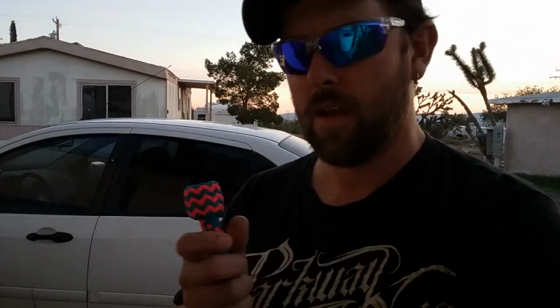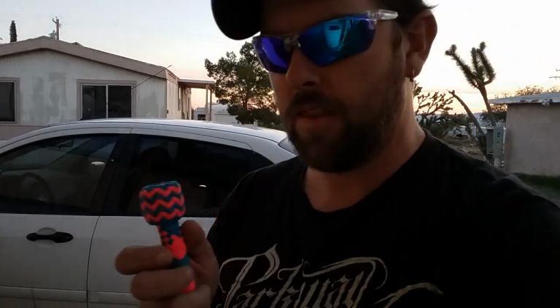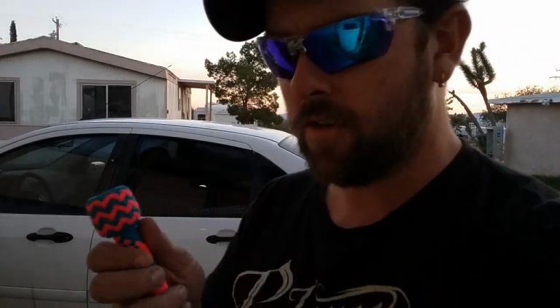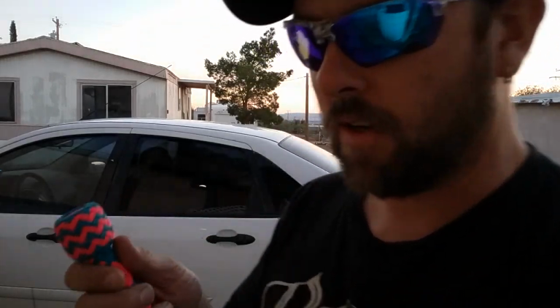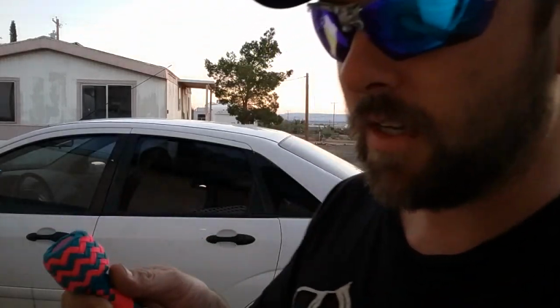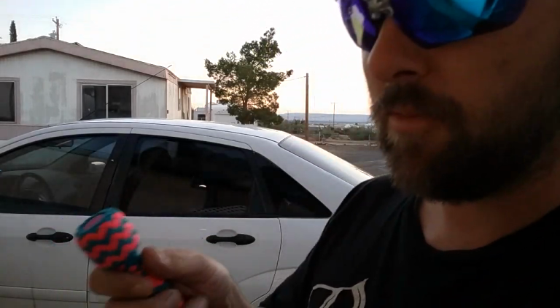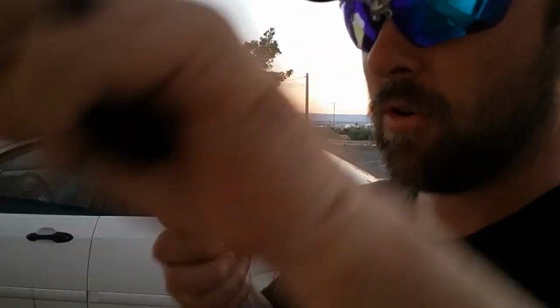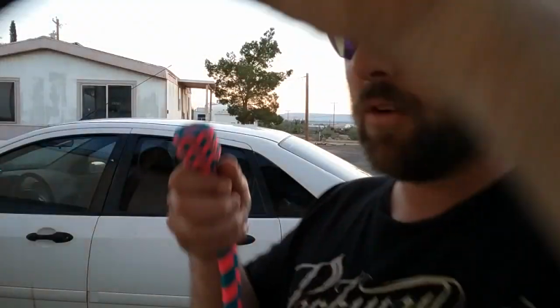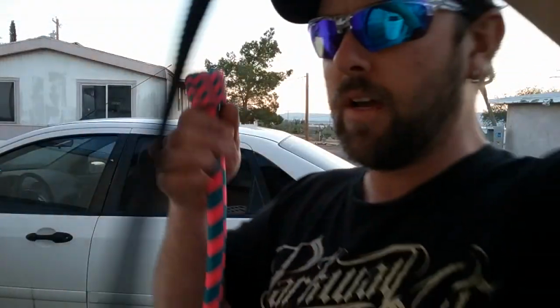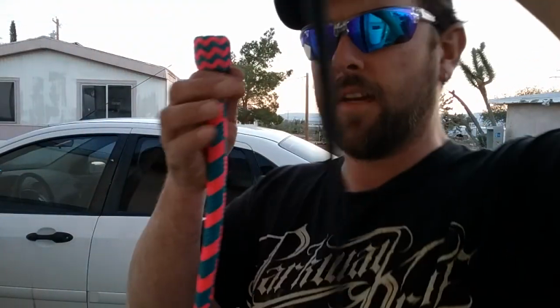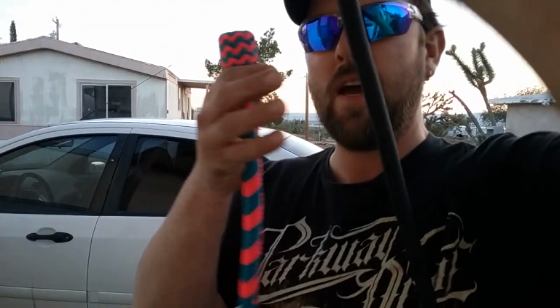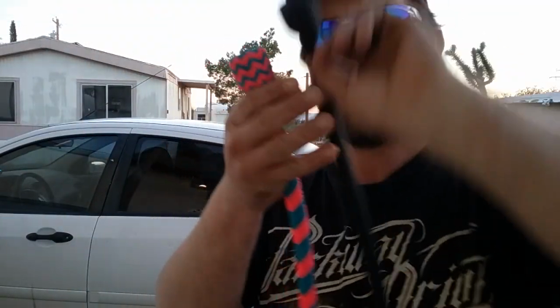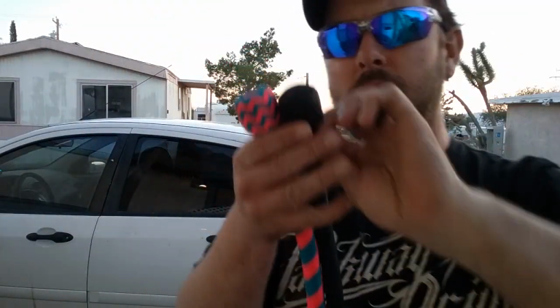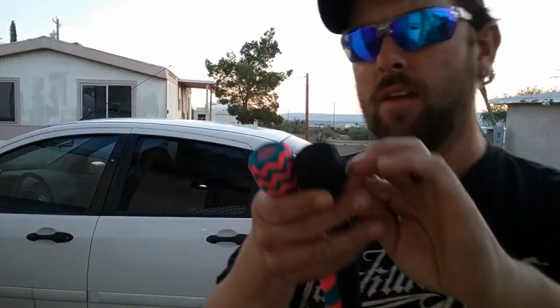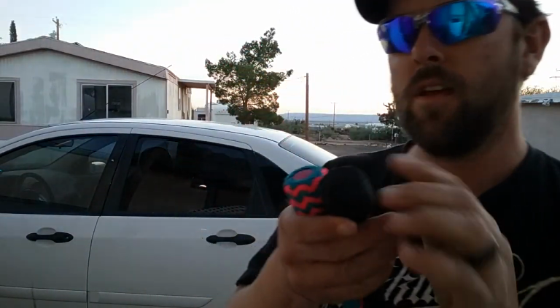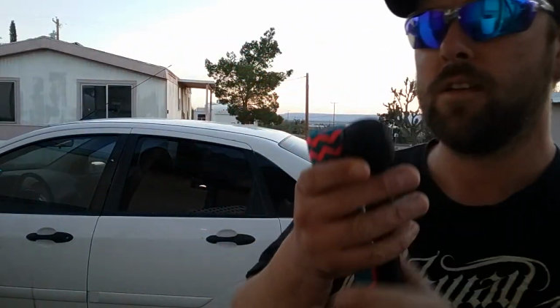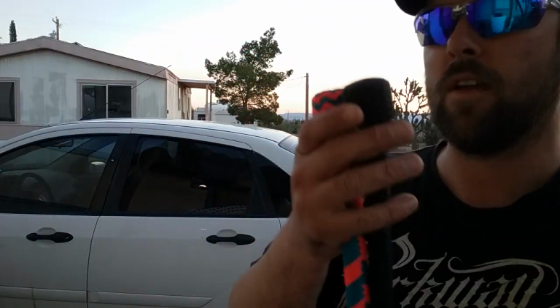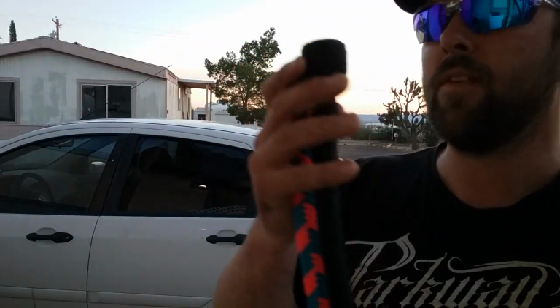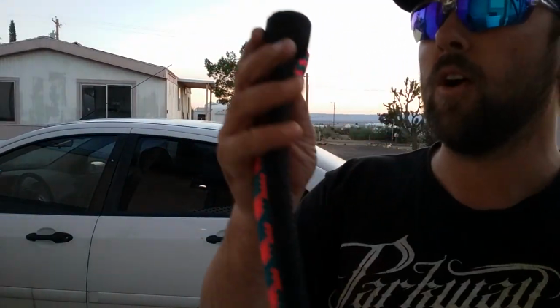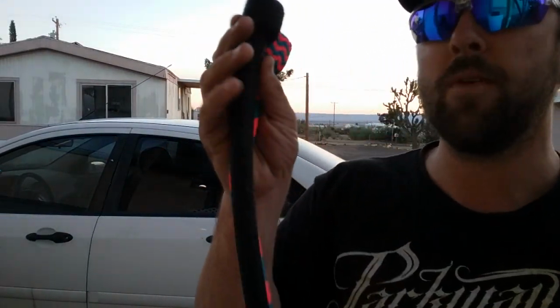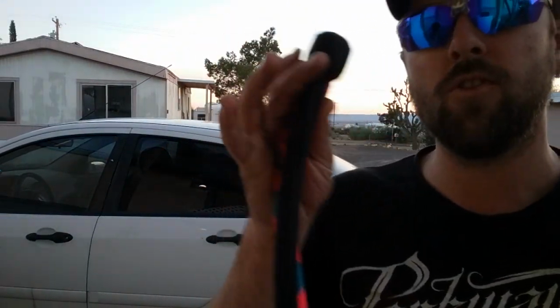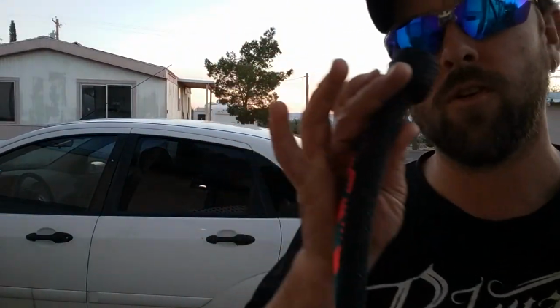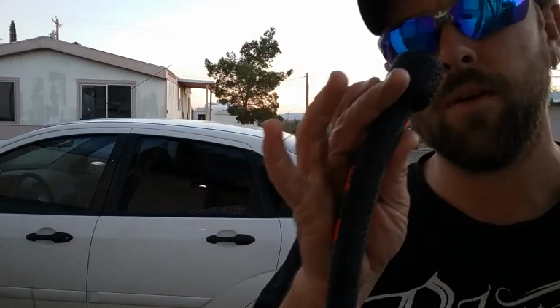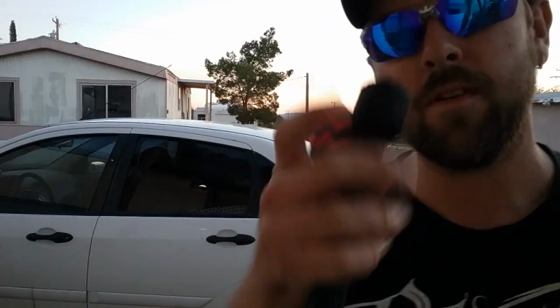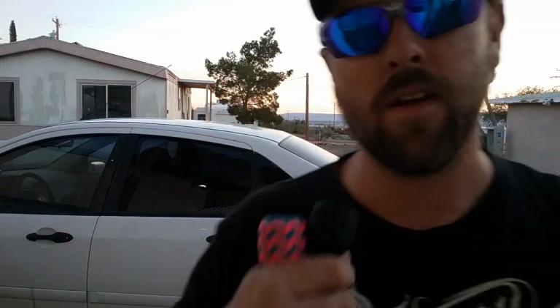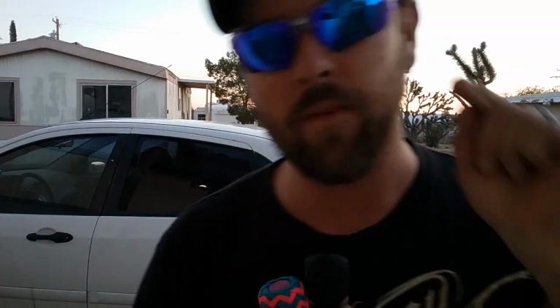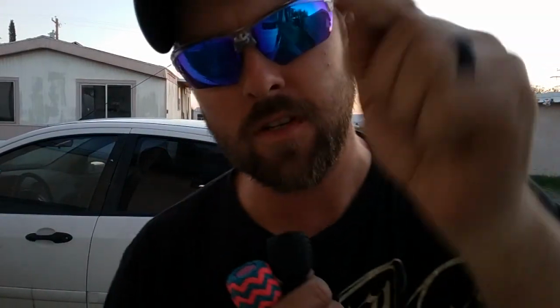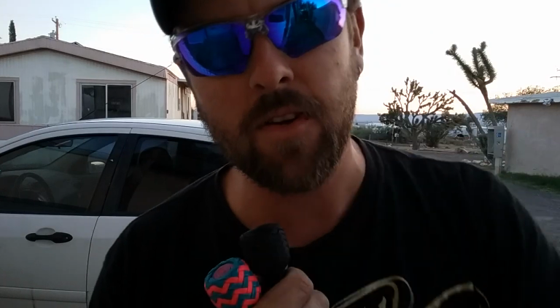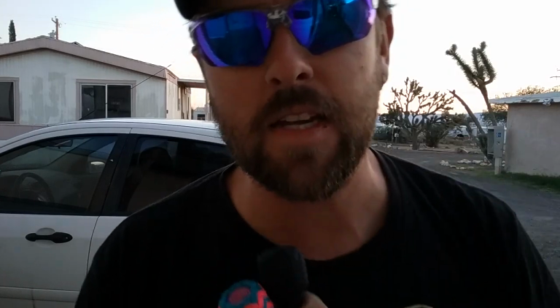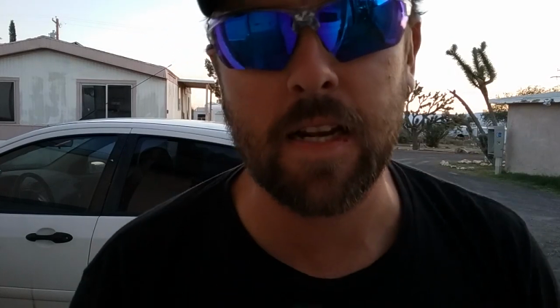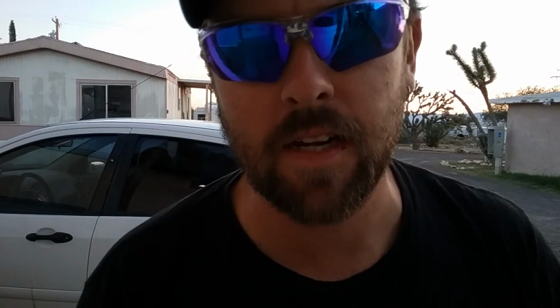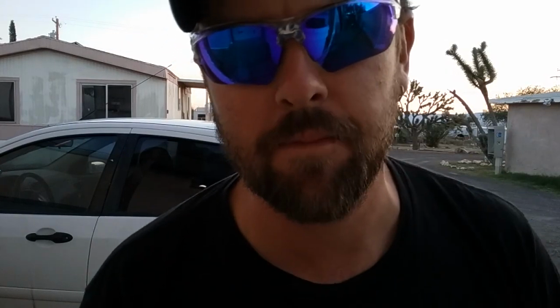These are a custom order going out to Kevin. Kevin, I hope you enjoy your whips. We'll see you guys next time.